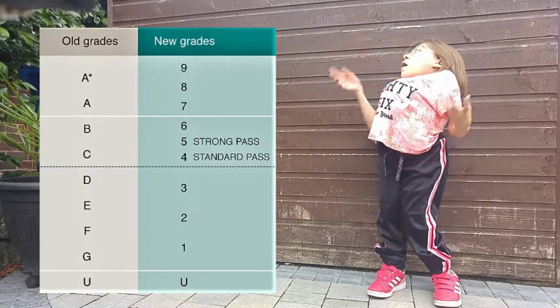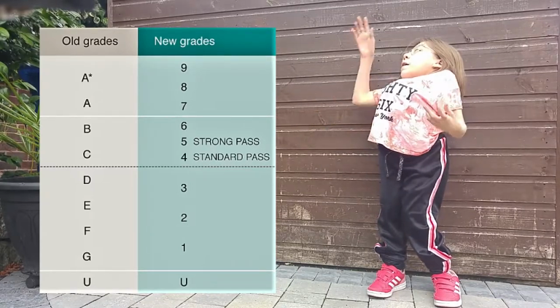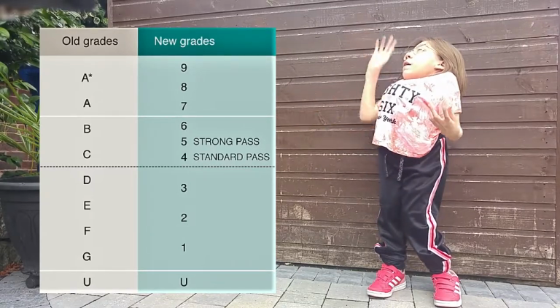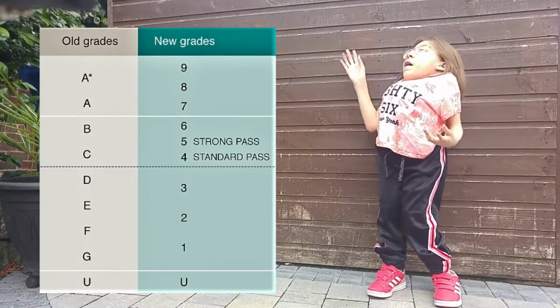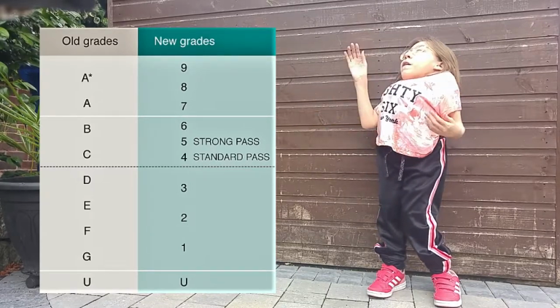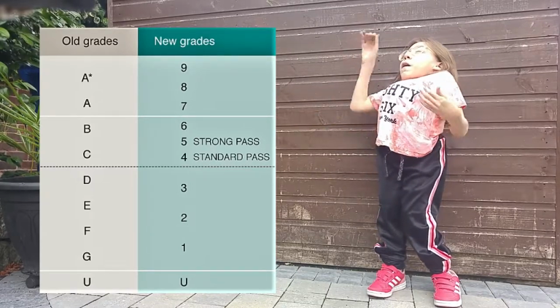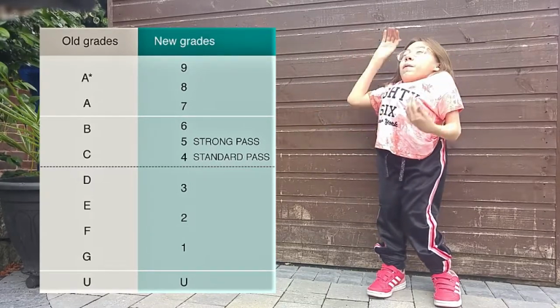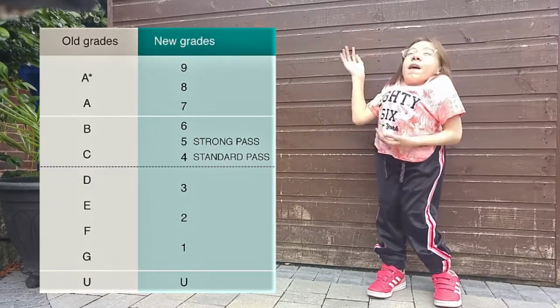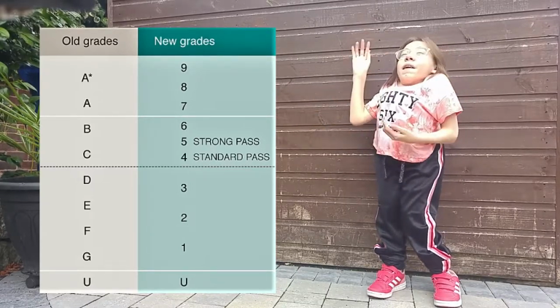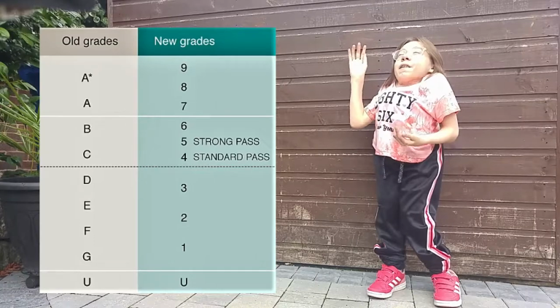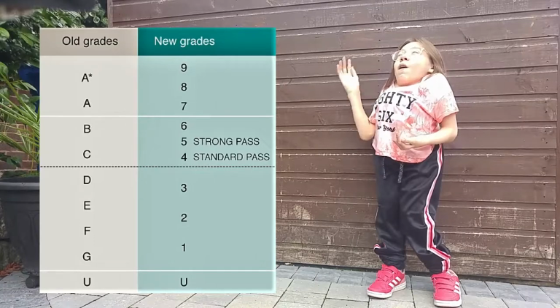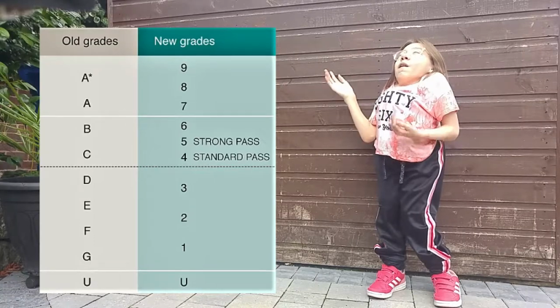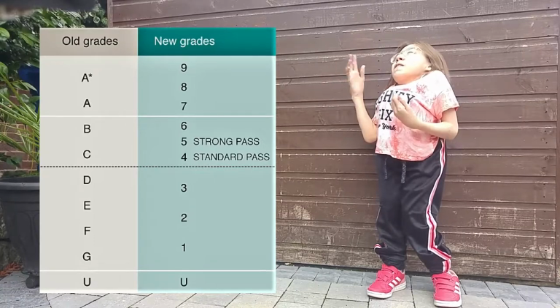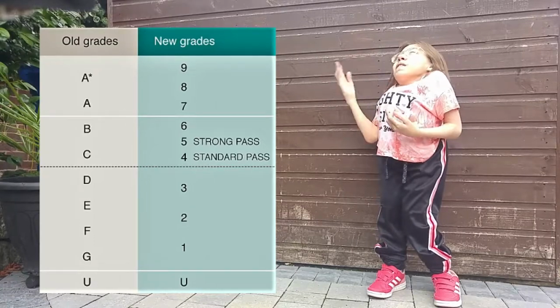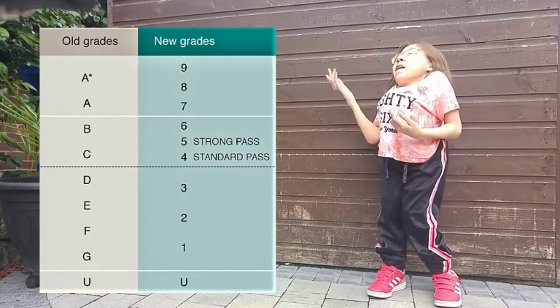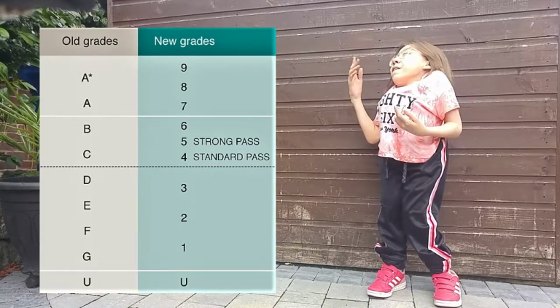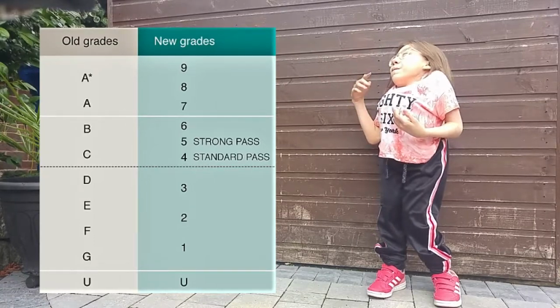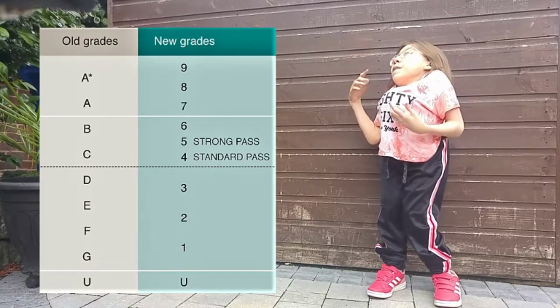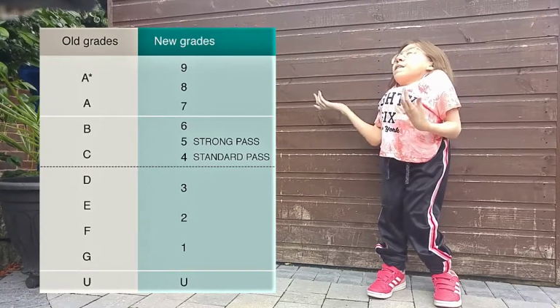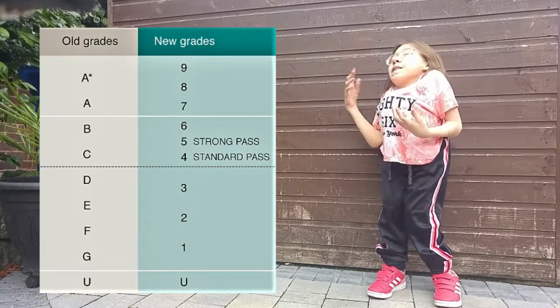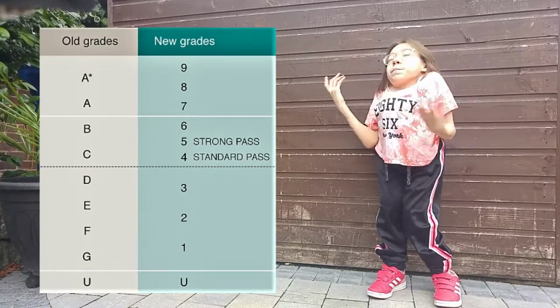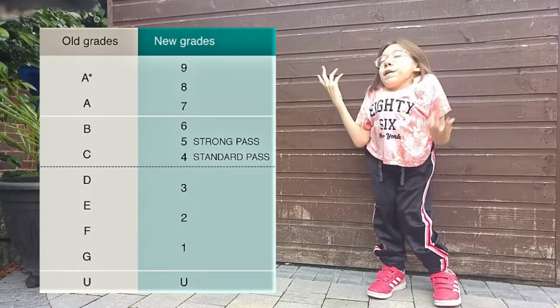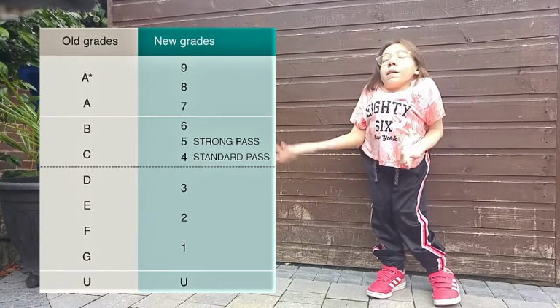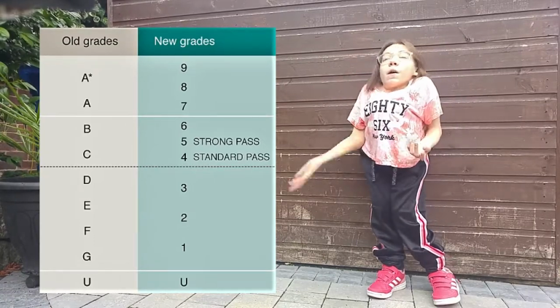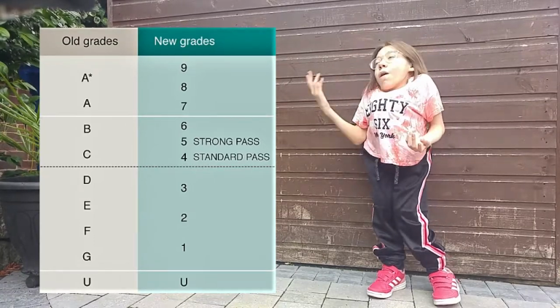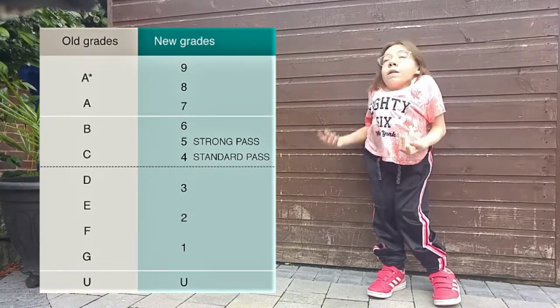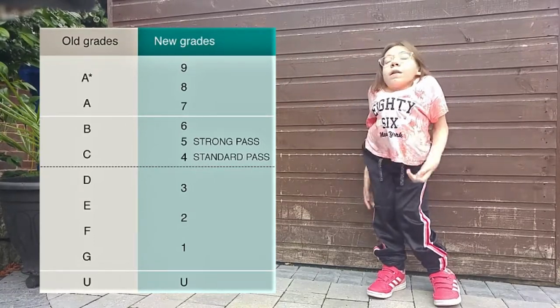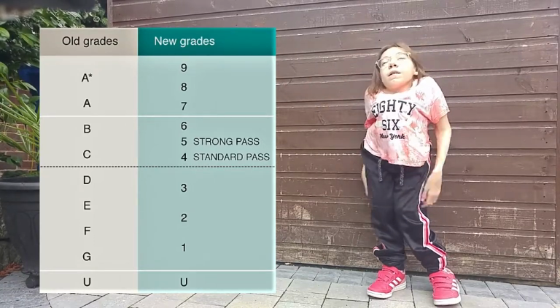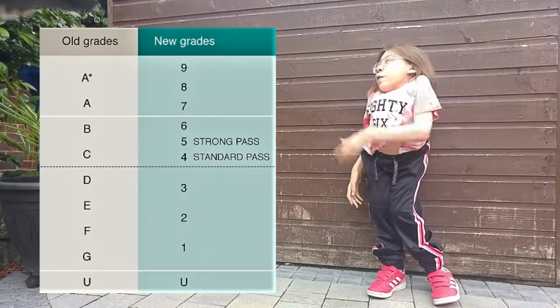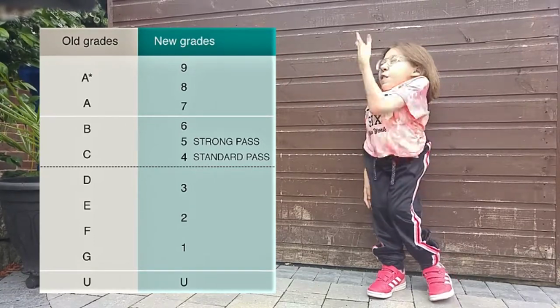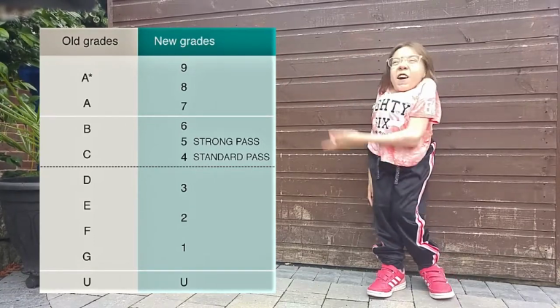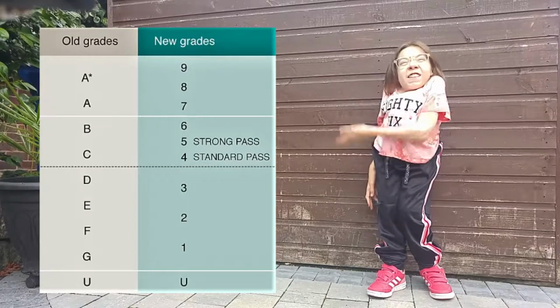9 is like the higher equivalent of the A-star, 7 is an A, 6 is a B, and so on. You can get the idea.